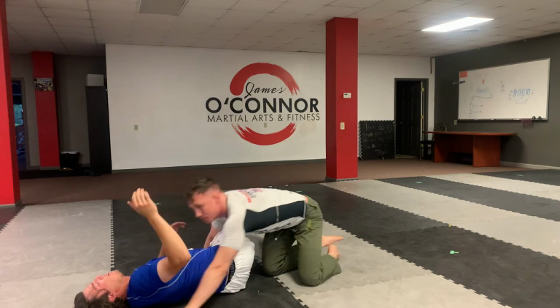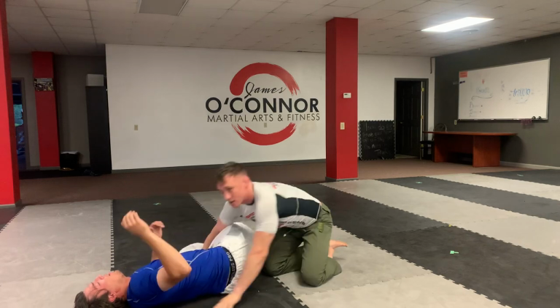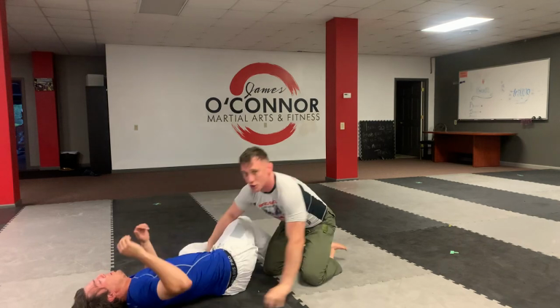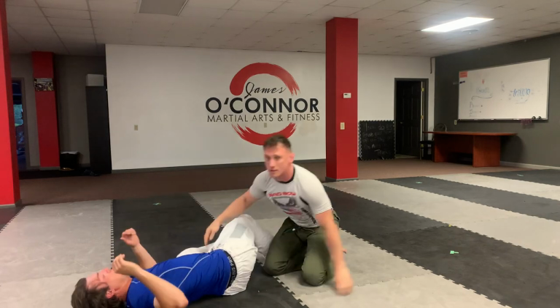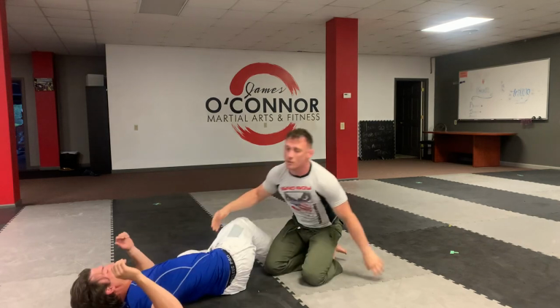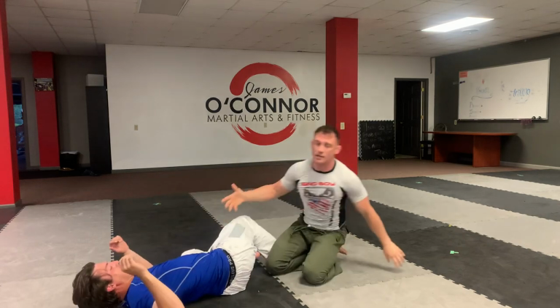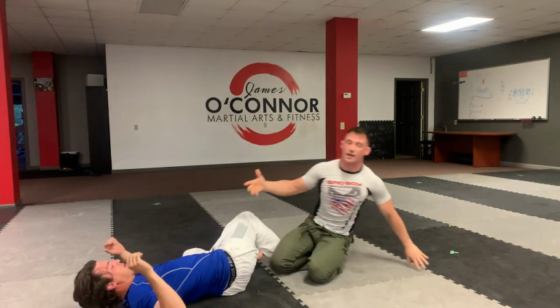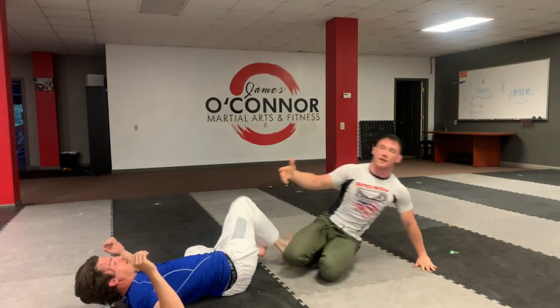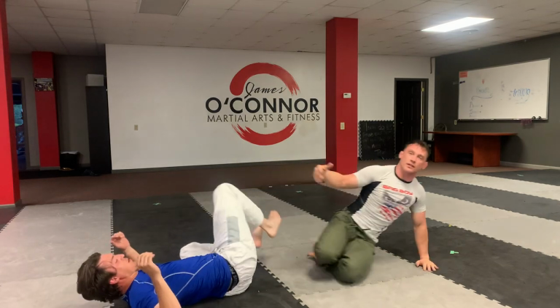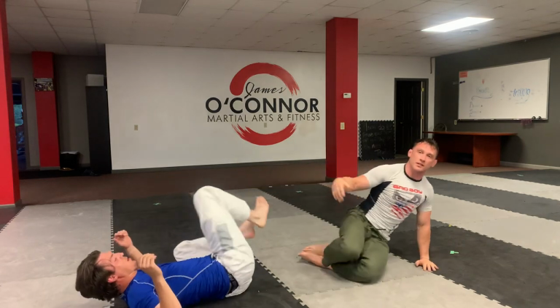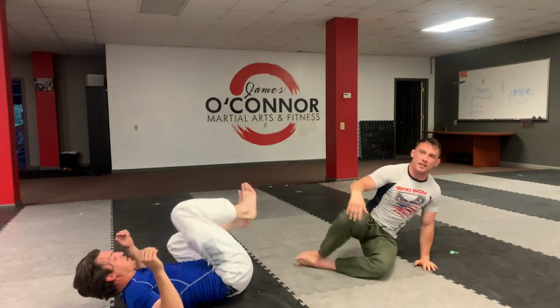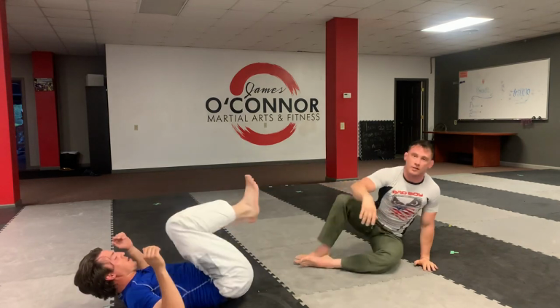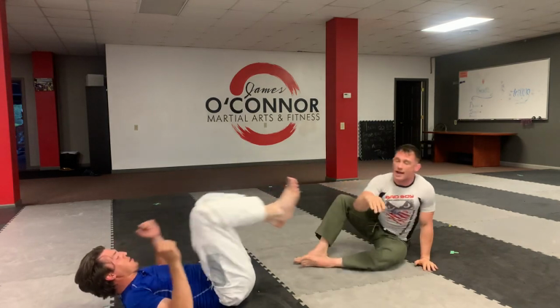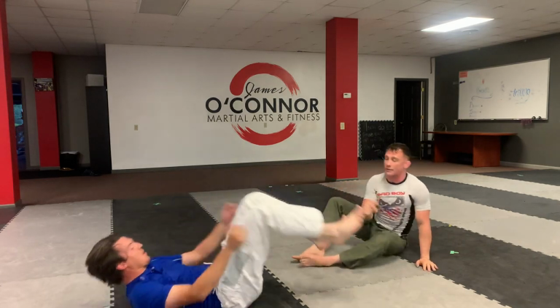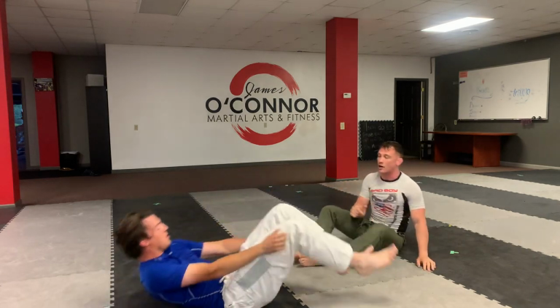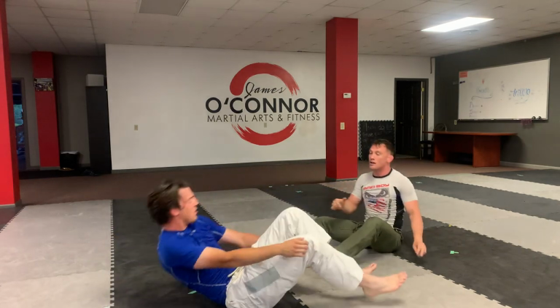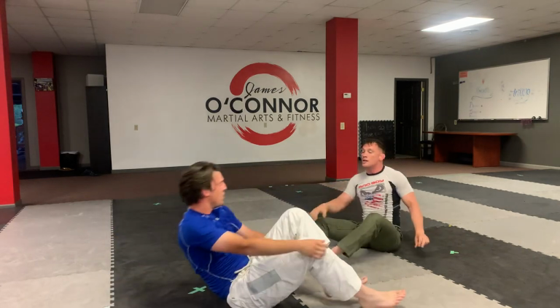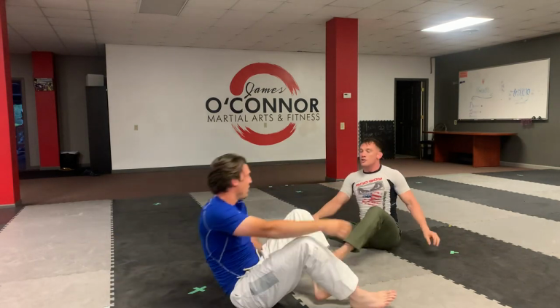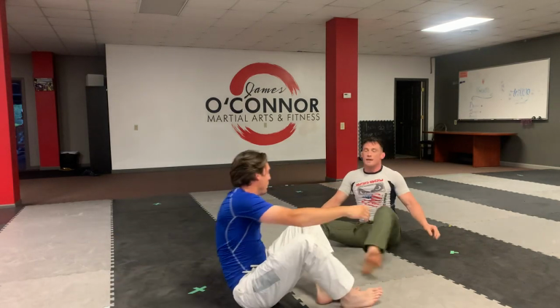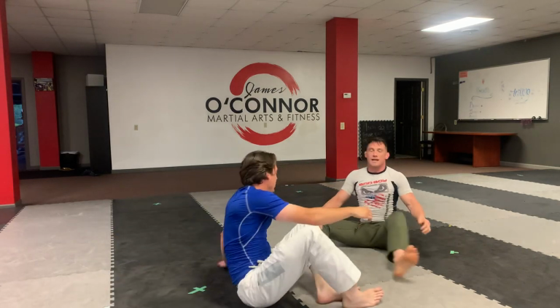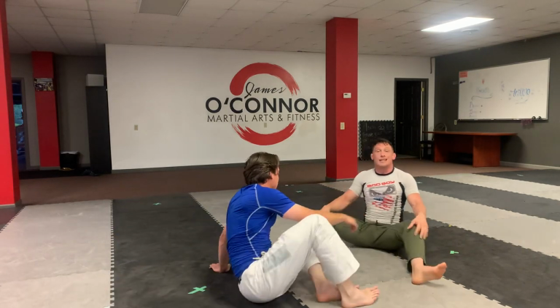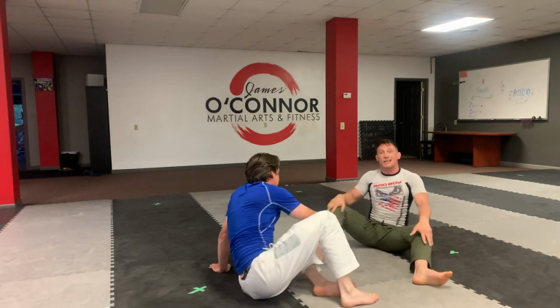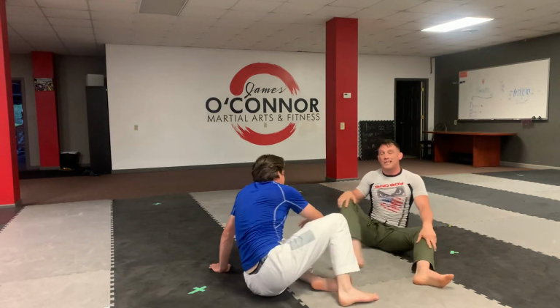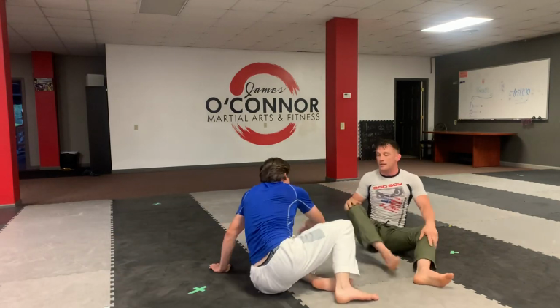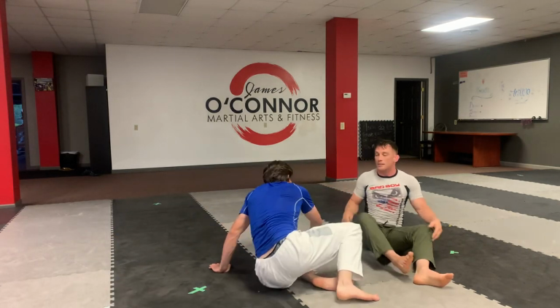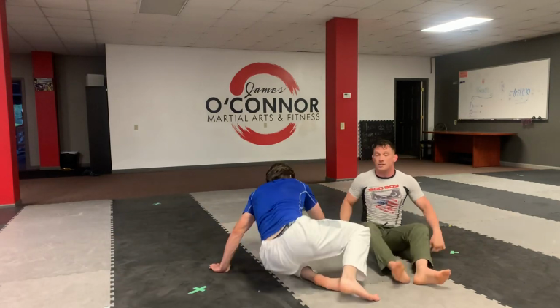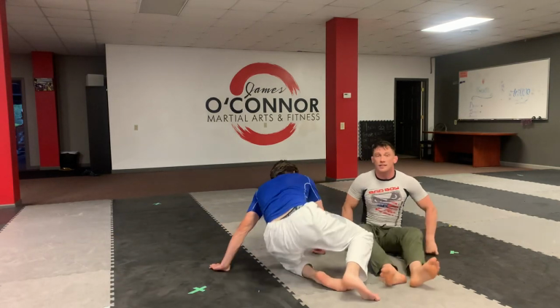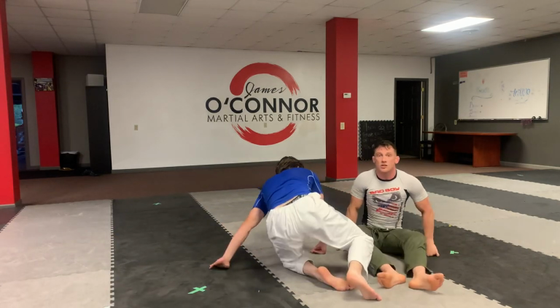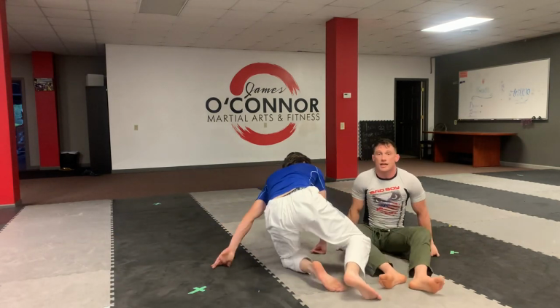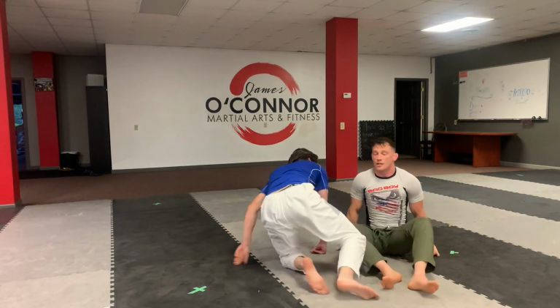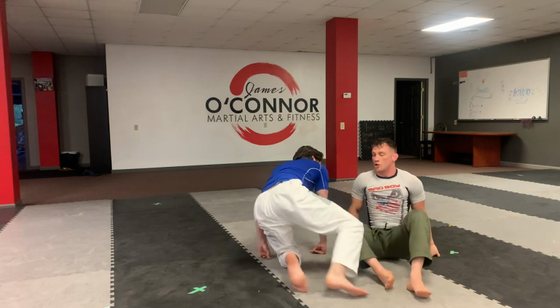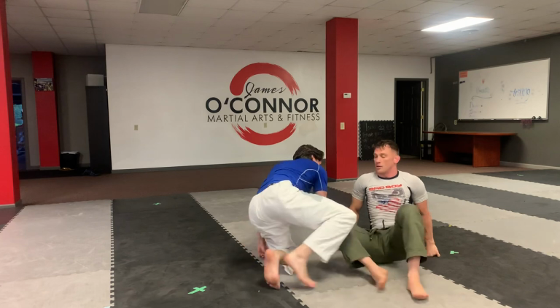Reposition — whether you get out of the guillotine or the half guard. You may not get it clean, but at least you're not getting choked.